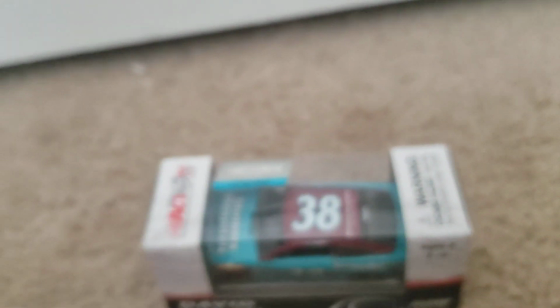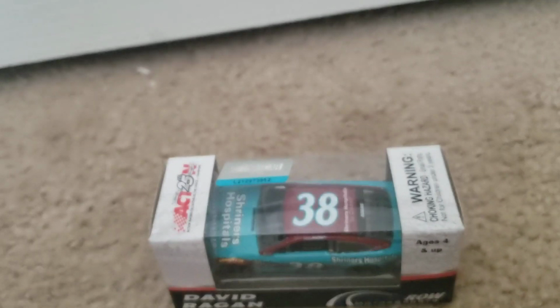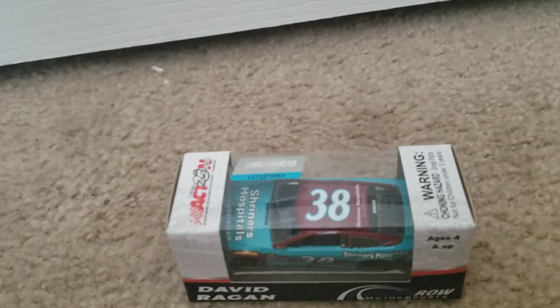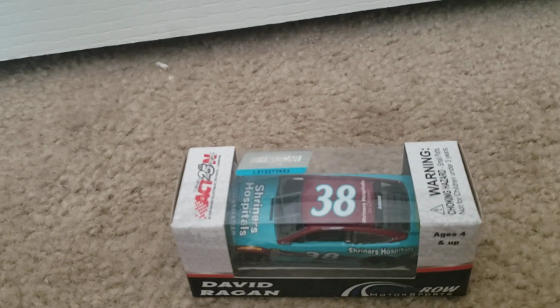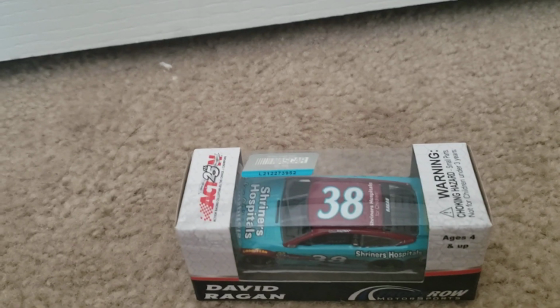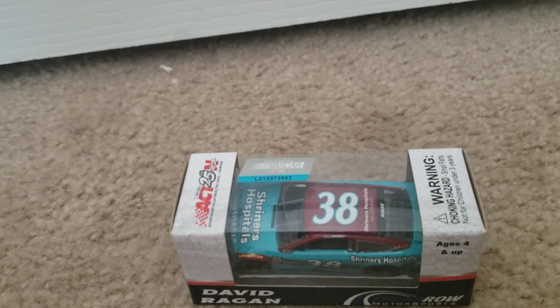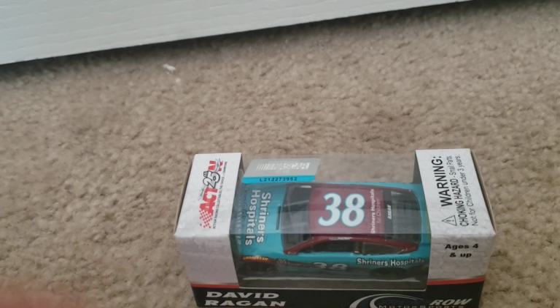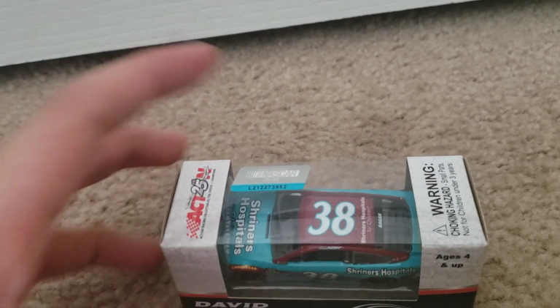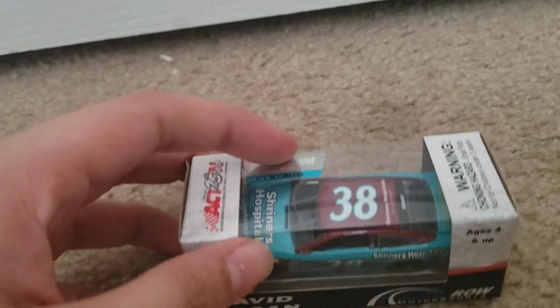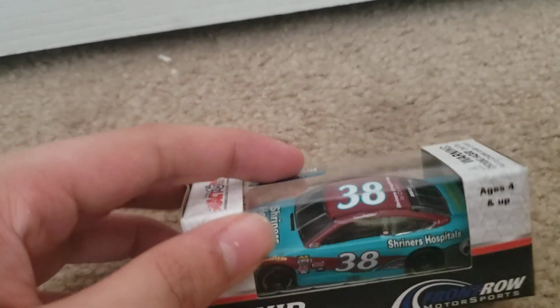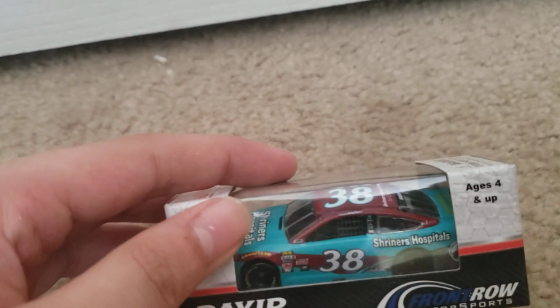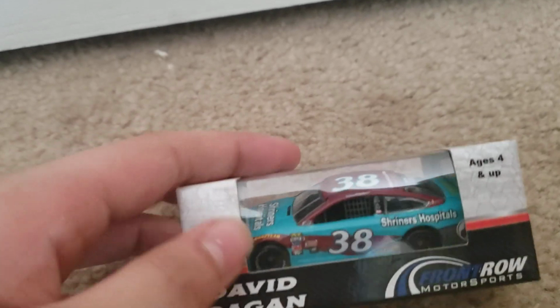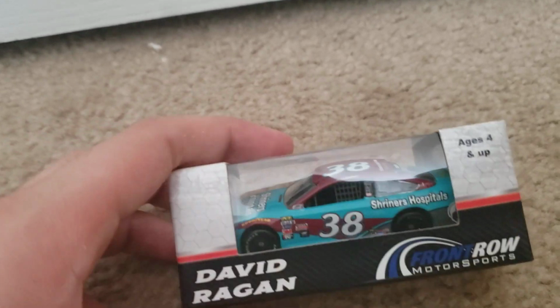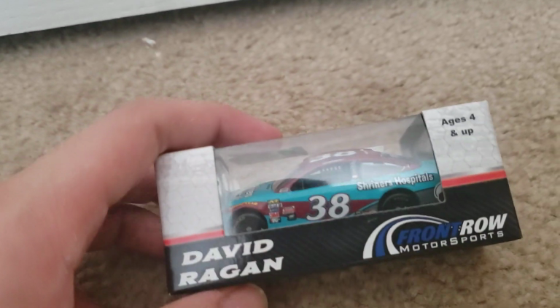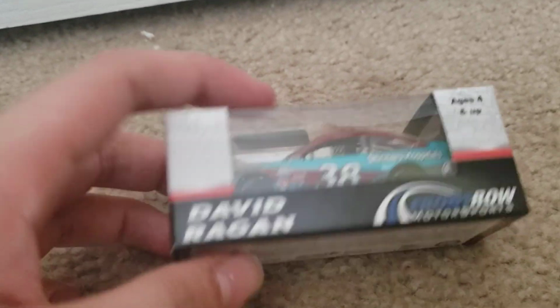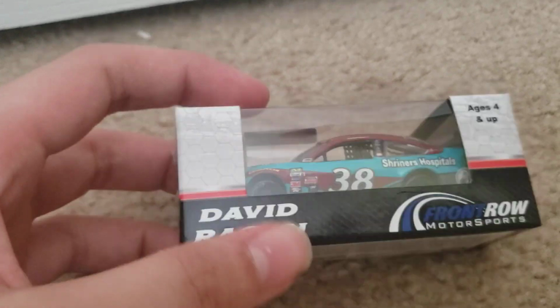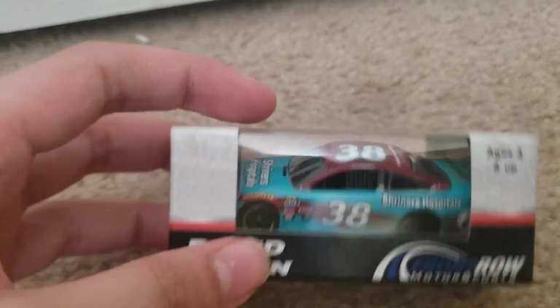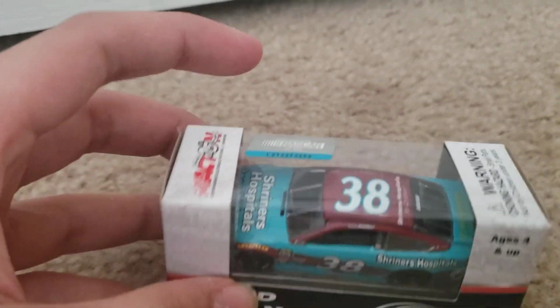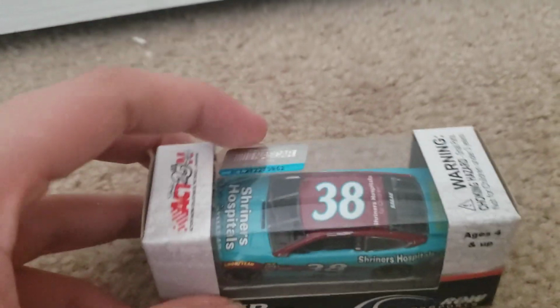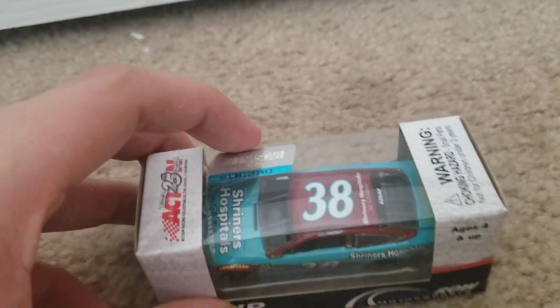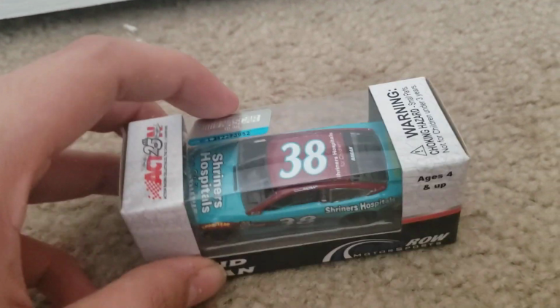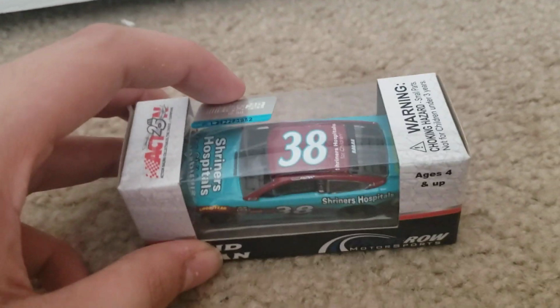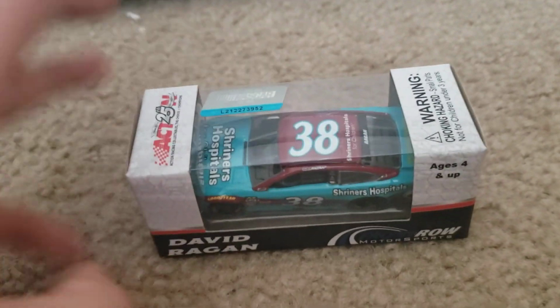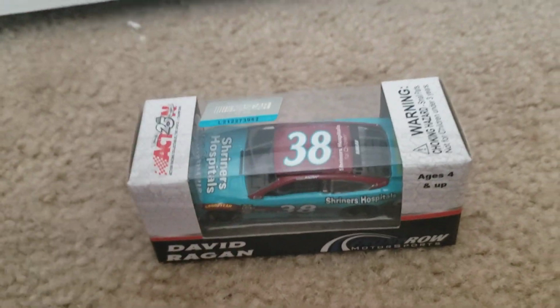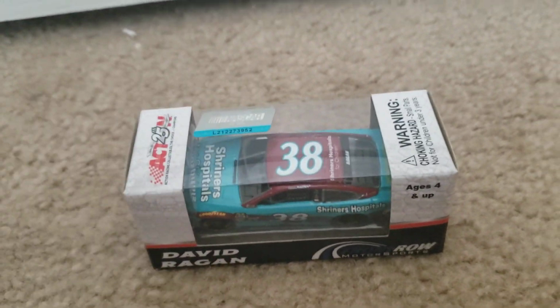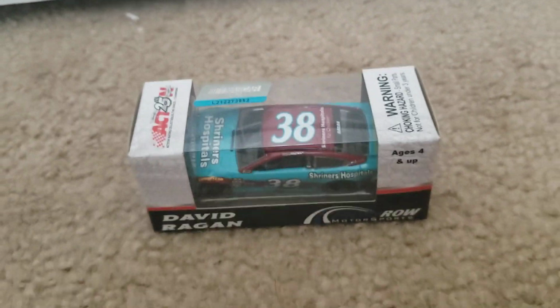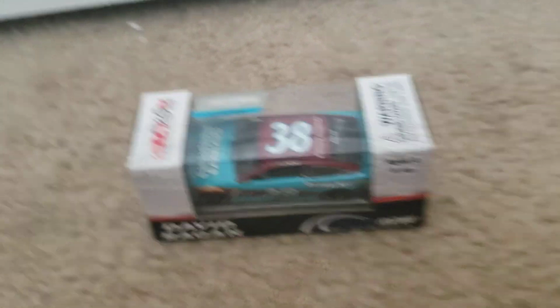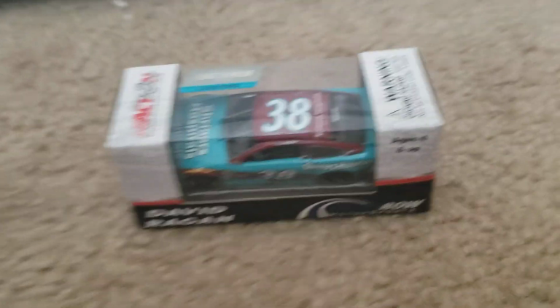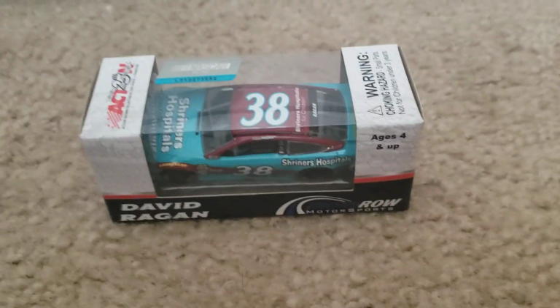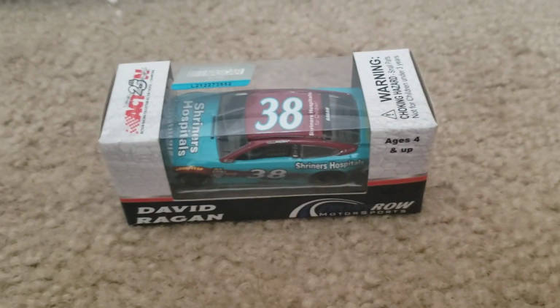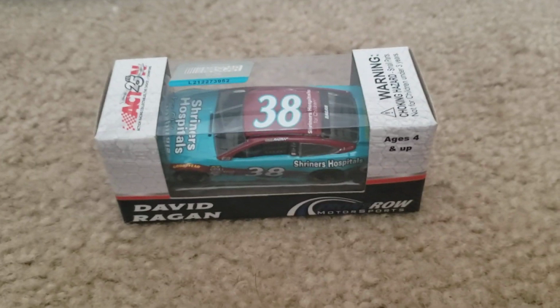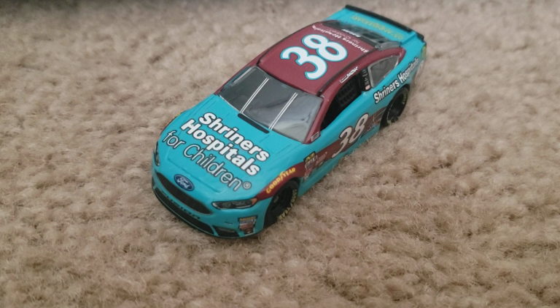There's something on it — but anyways, I'm going to be right back with this Diecast opened up.